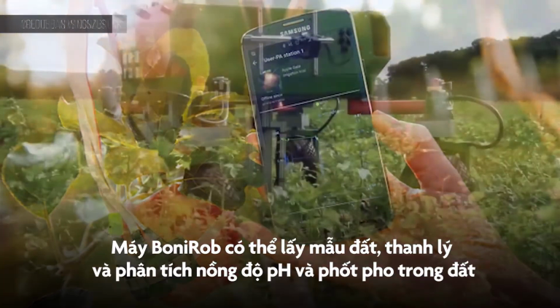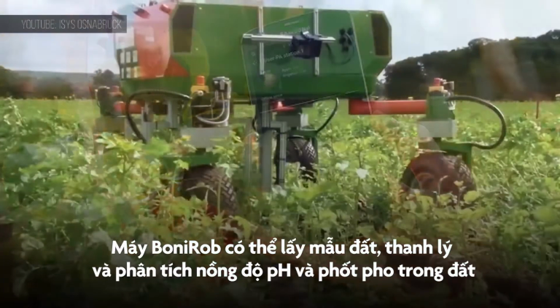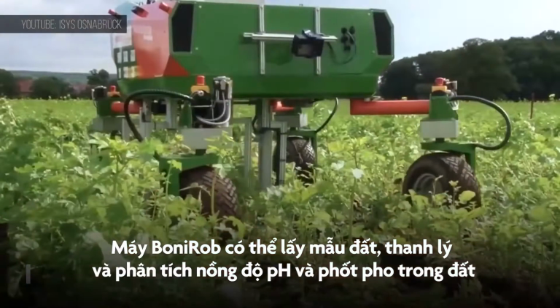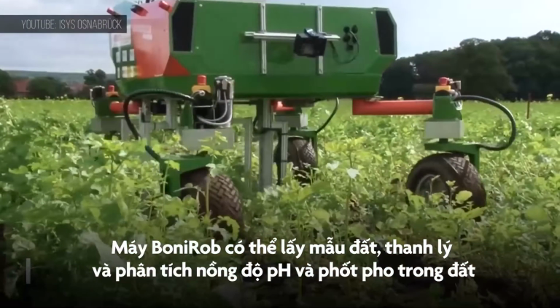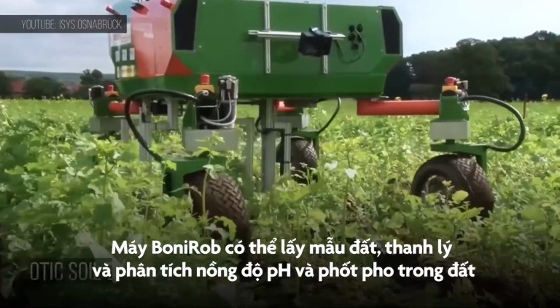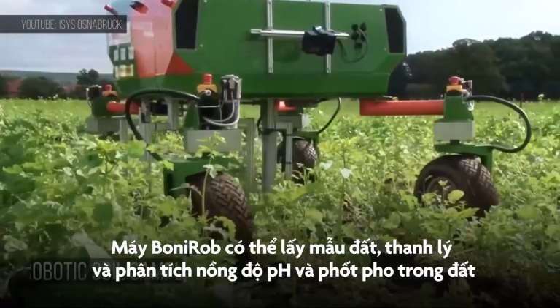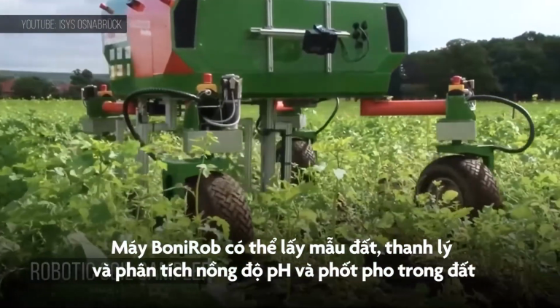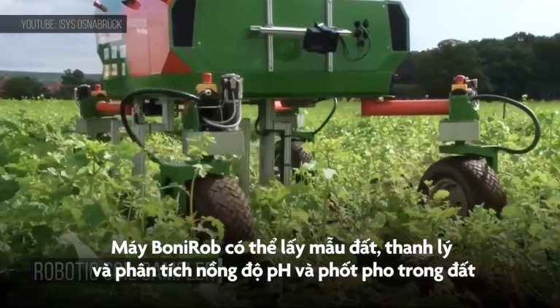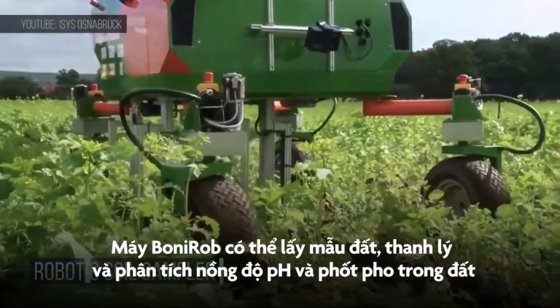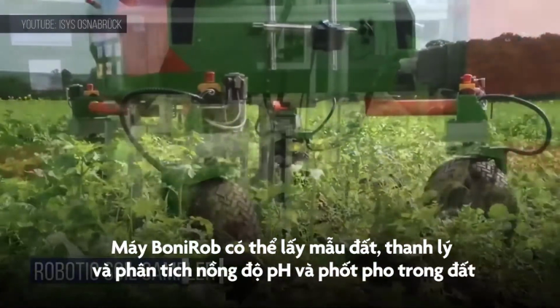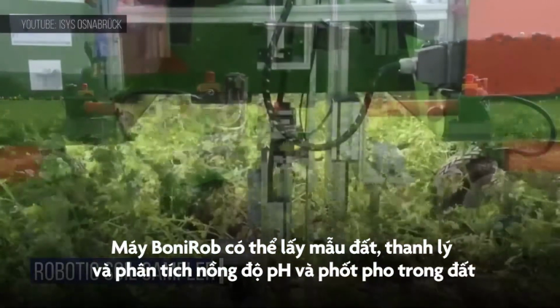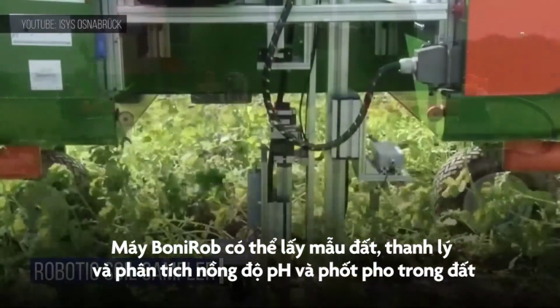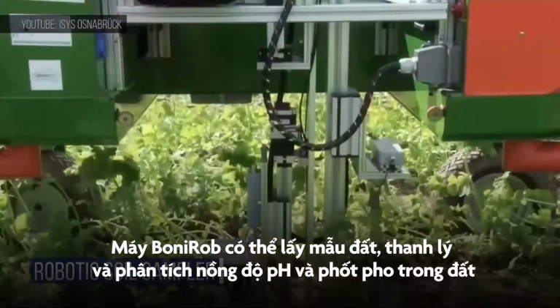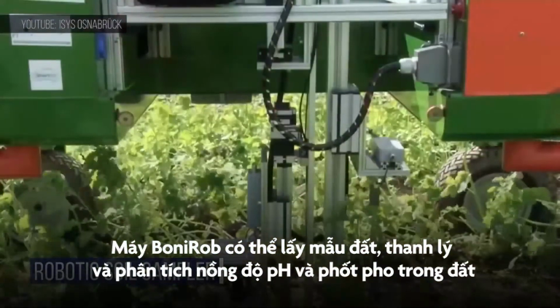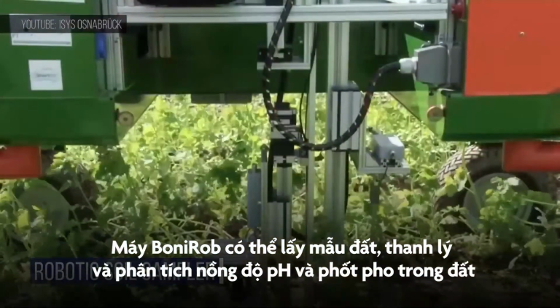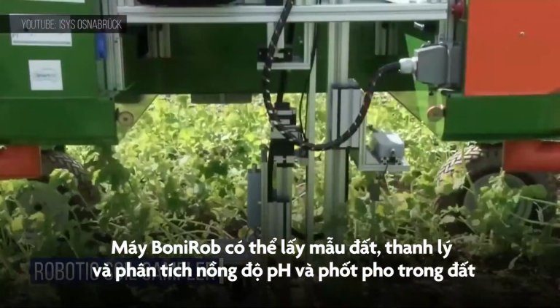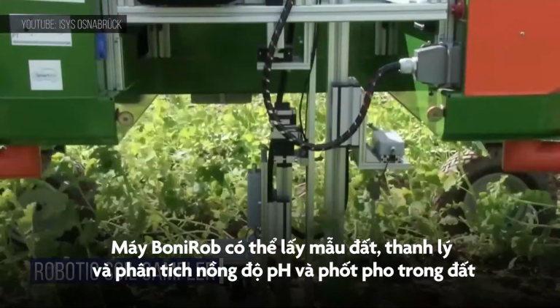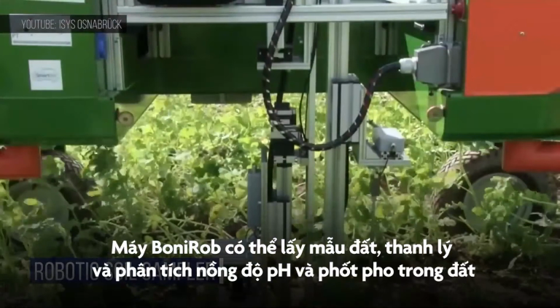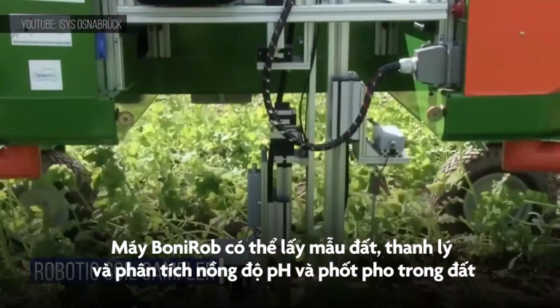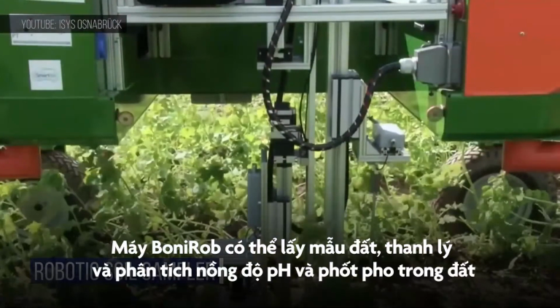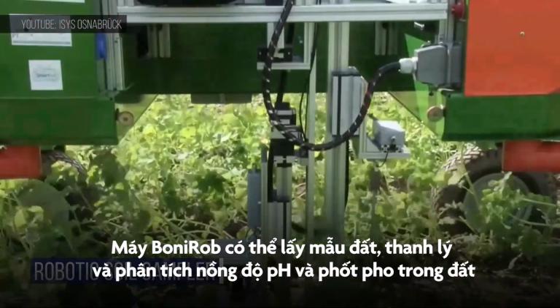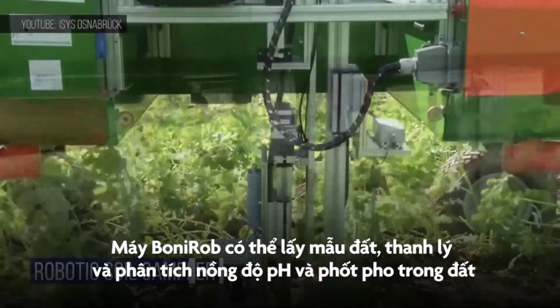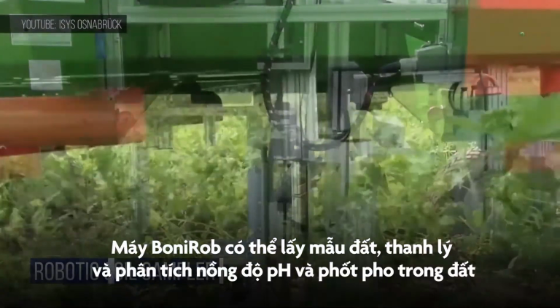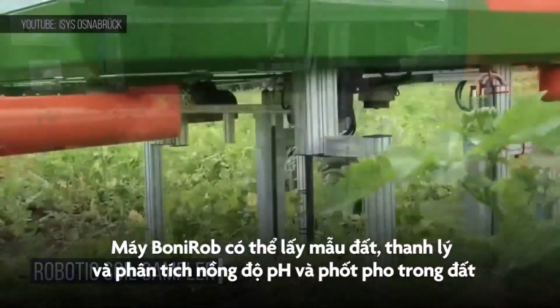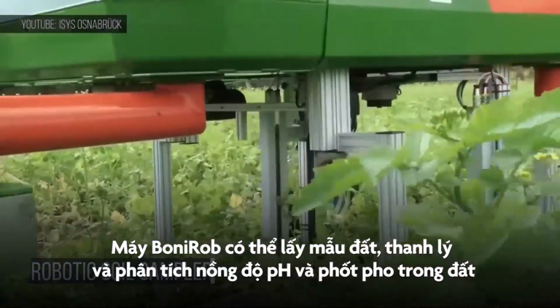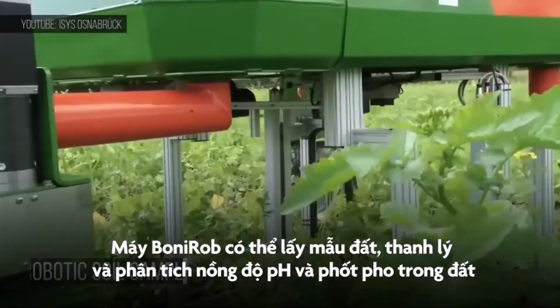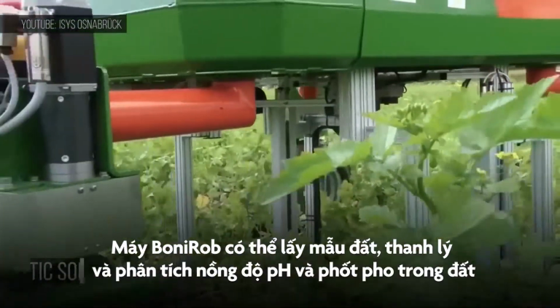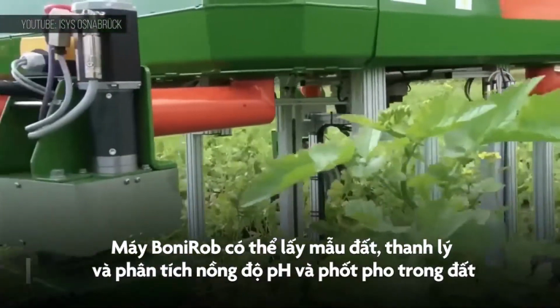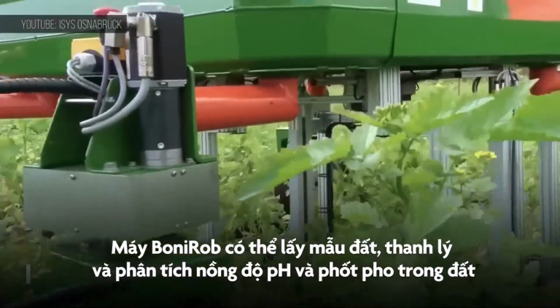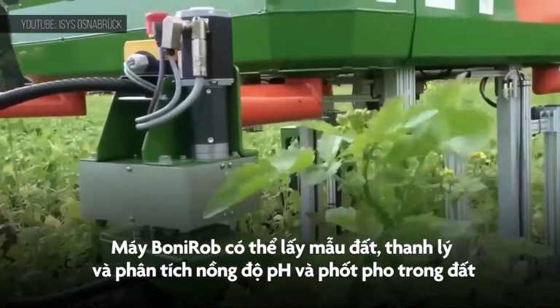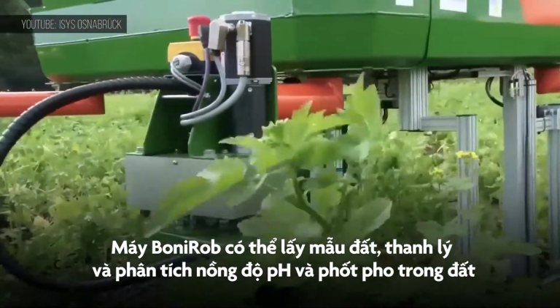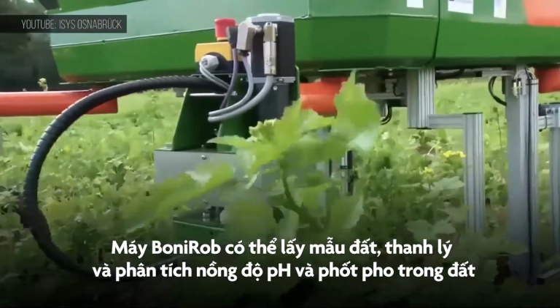The Bonnie Rob can take a soil sample, liquidize it, then analyze its pH and phosphorus levels all in real time.